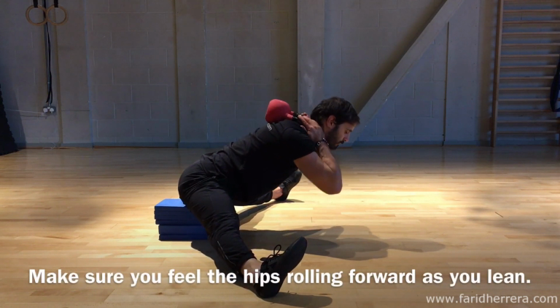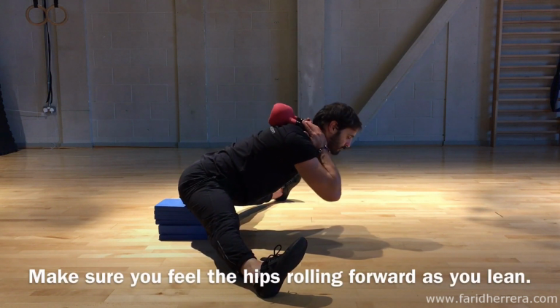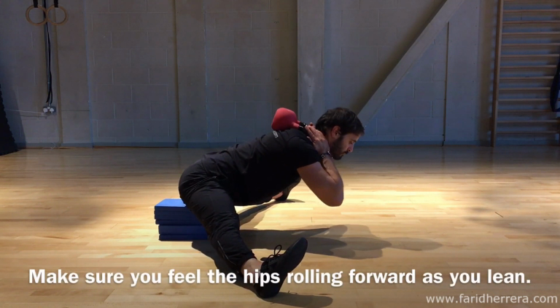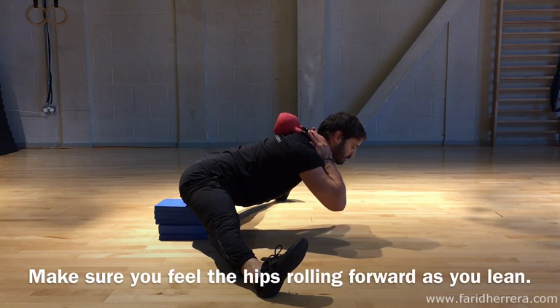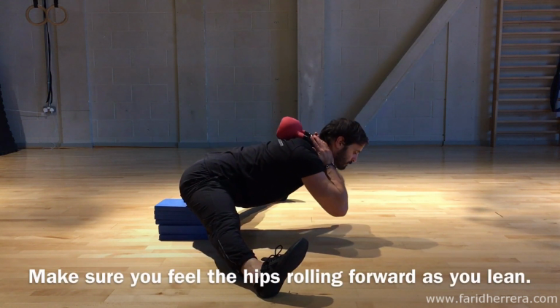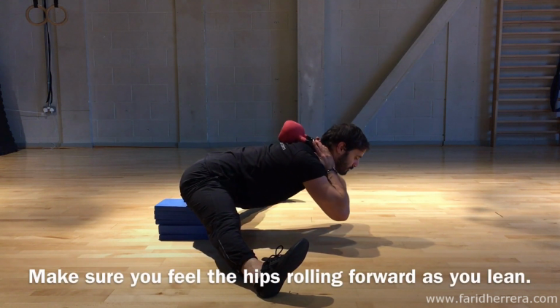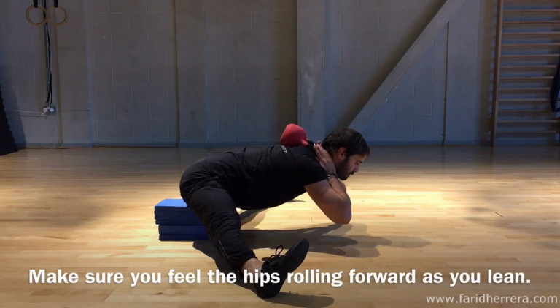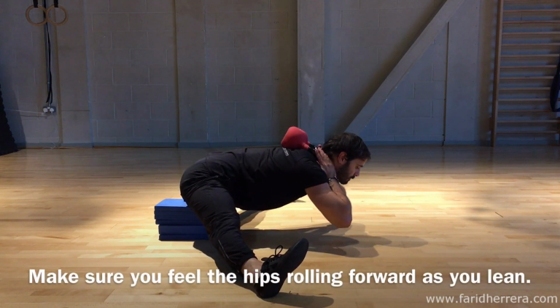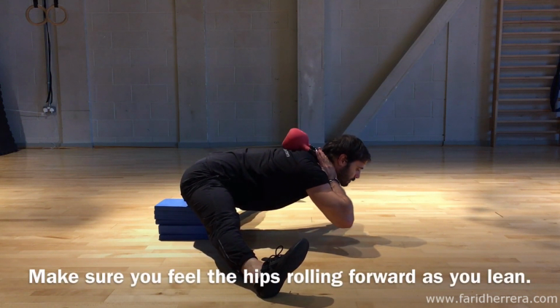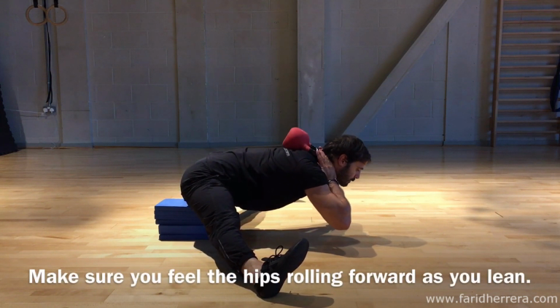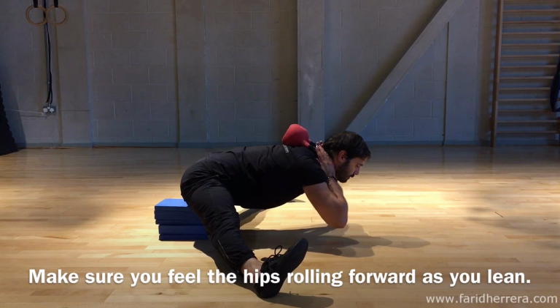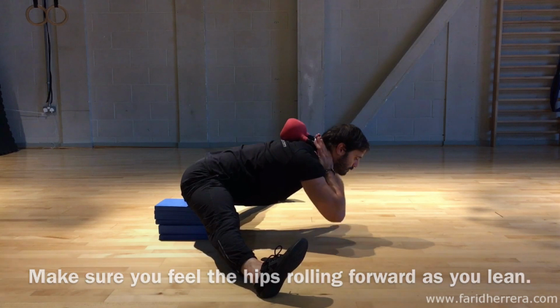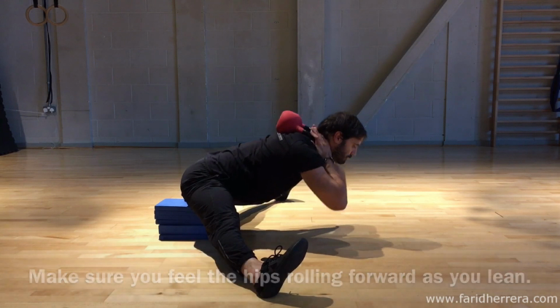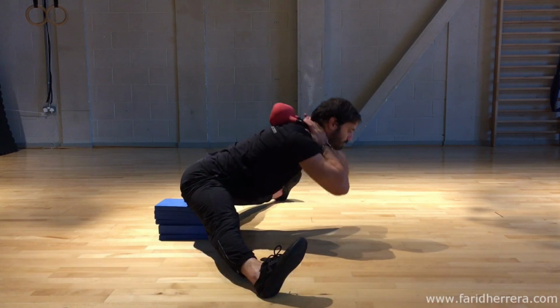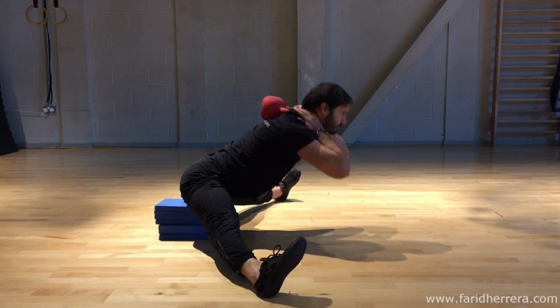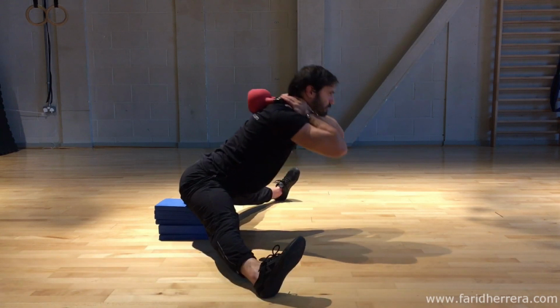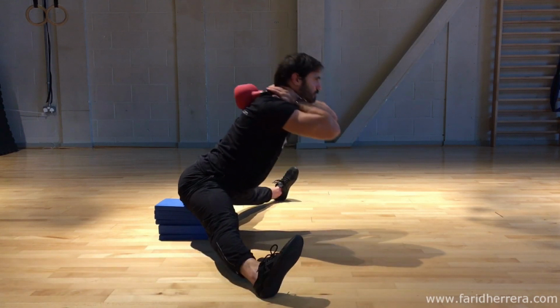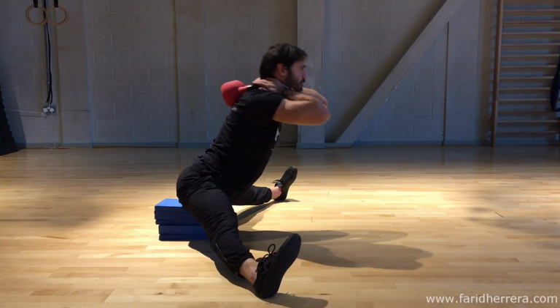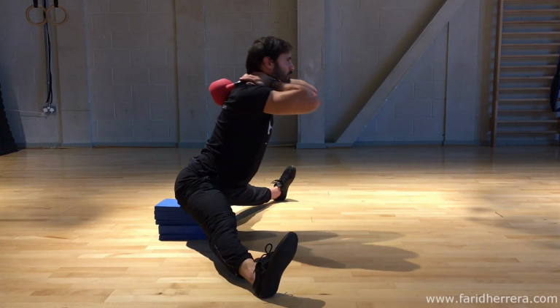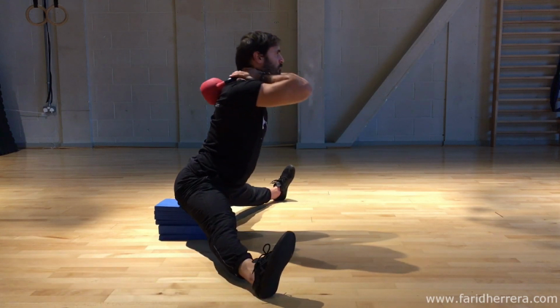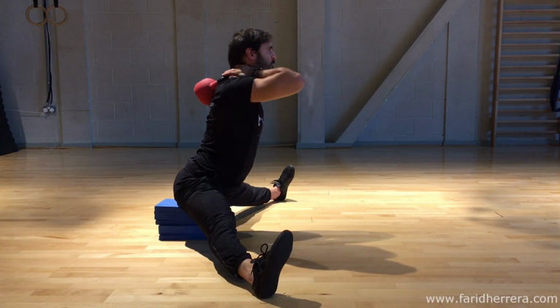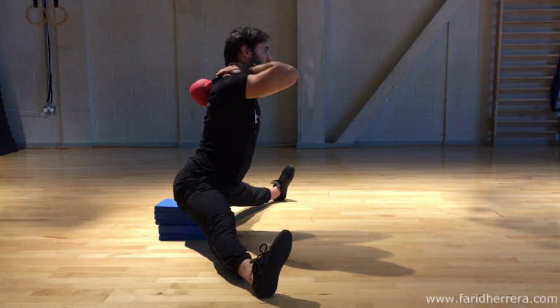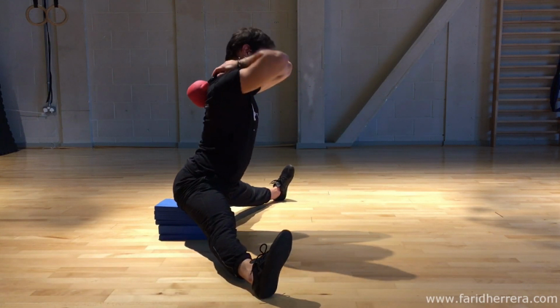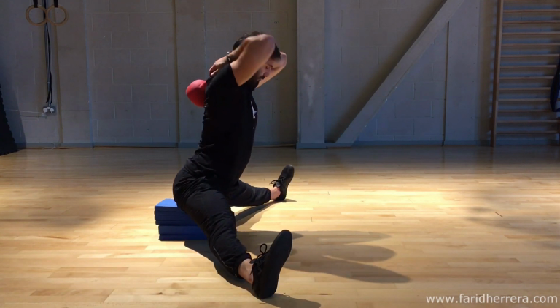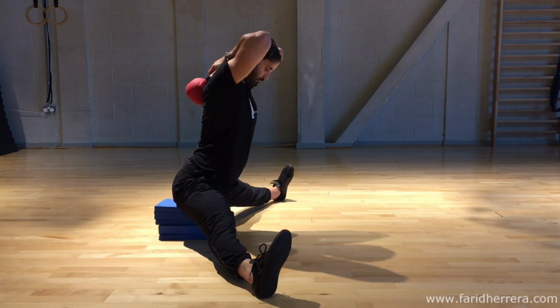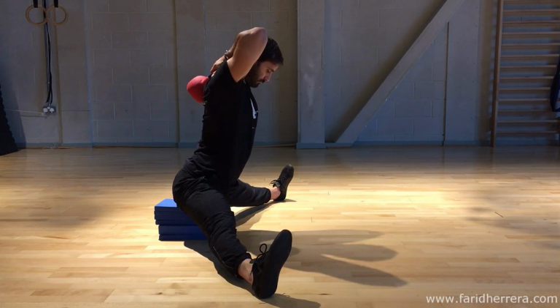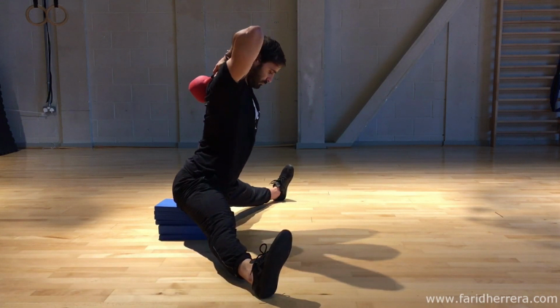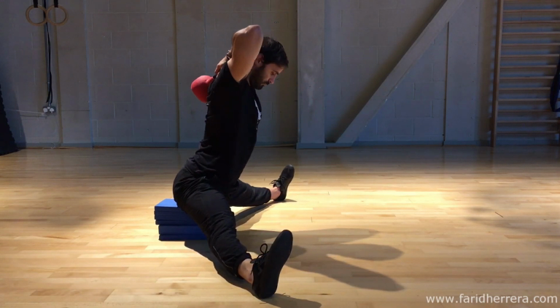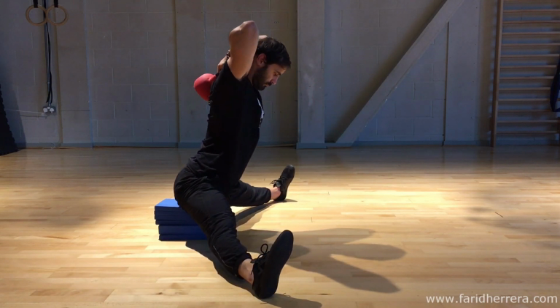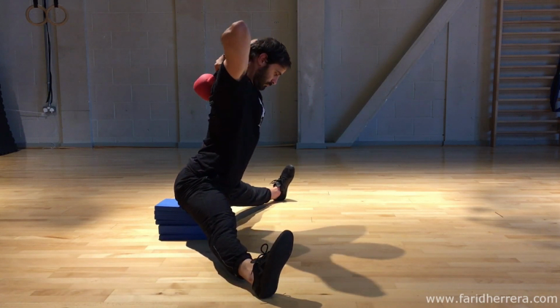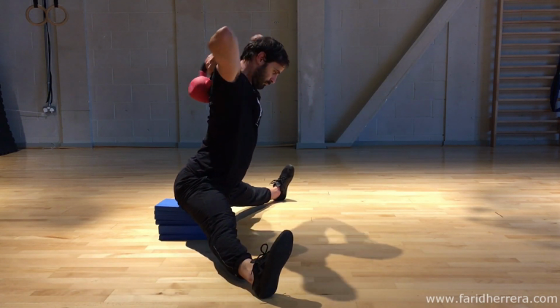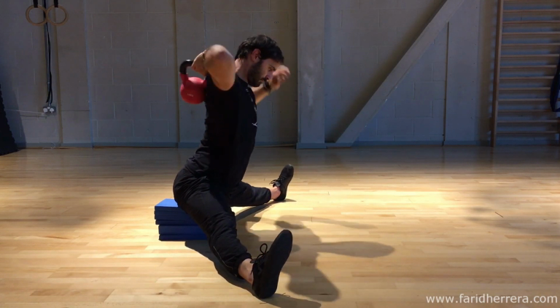You can do this without a weight as well if it's too intense for now.